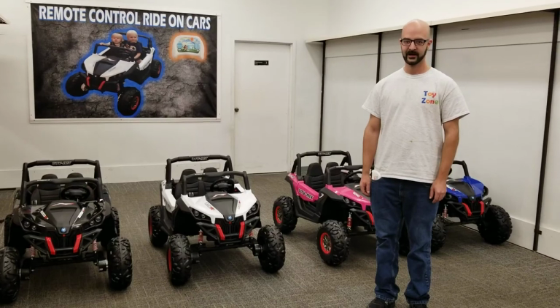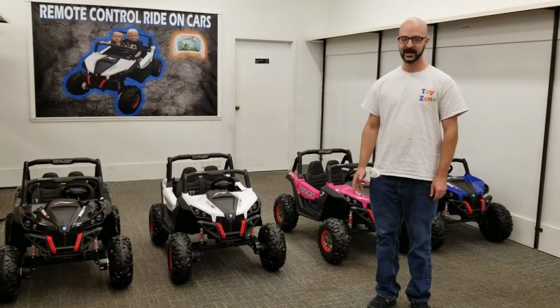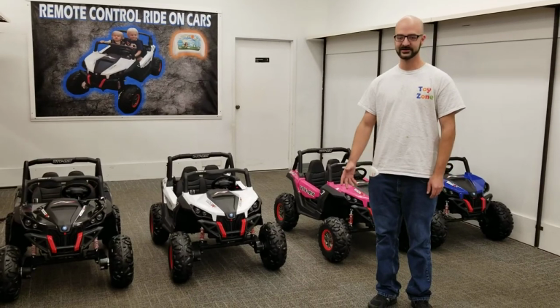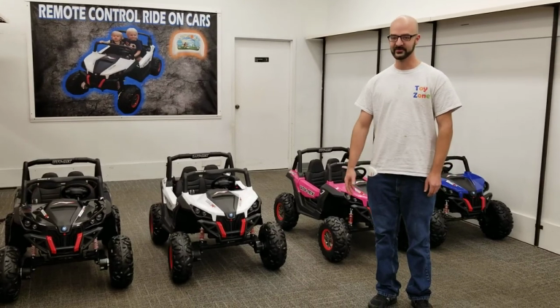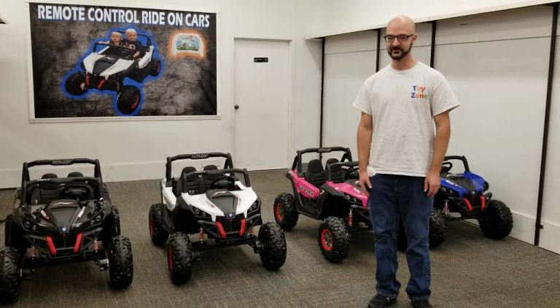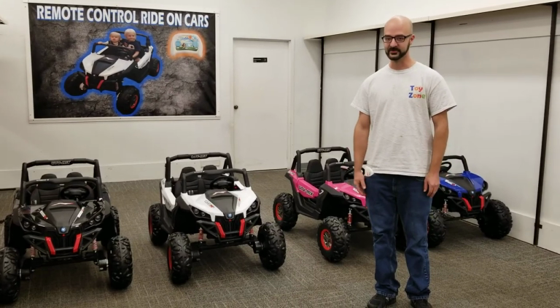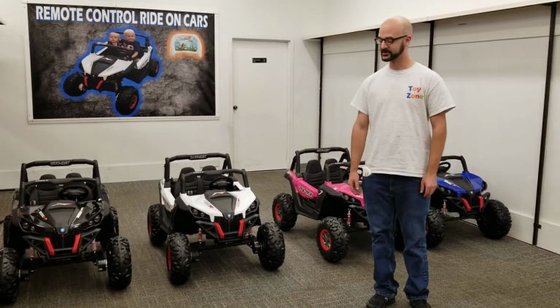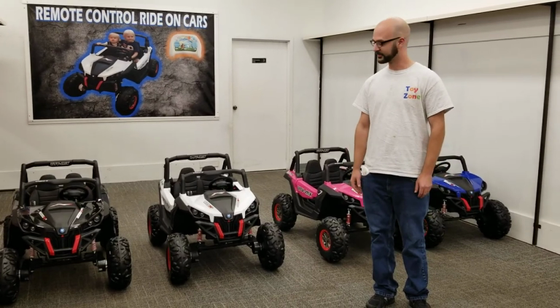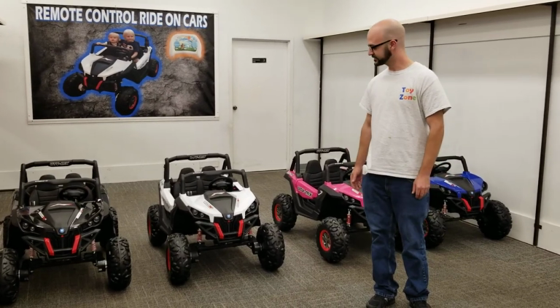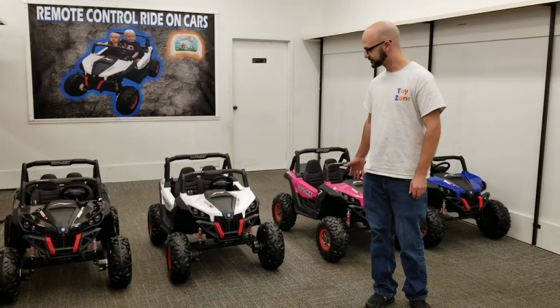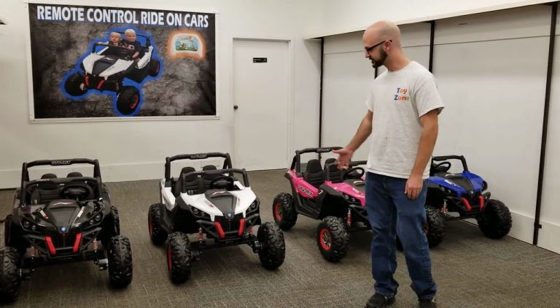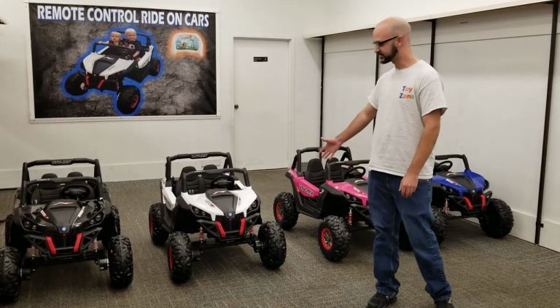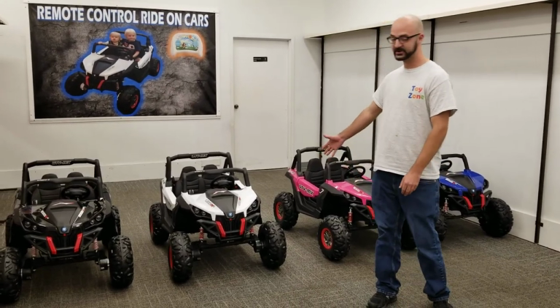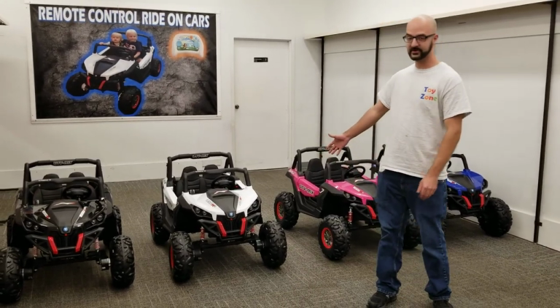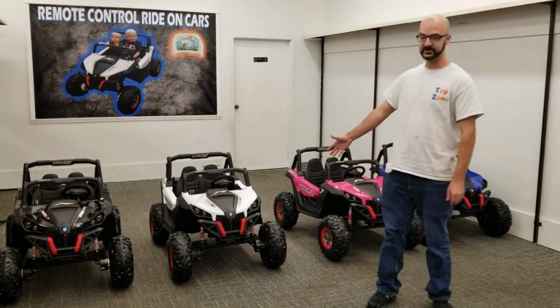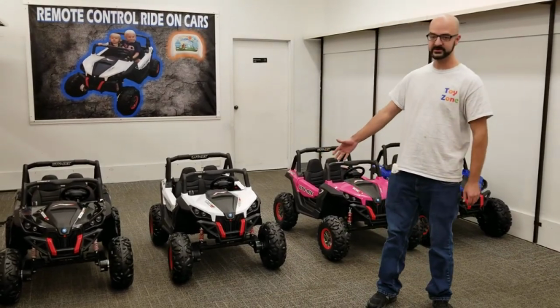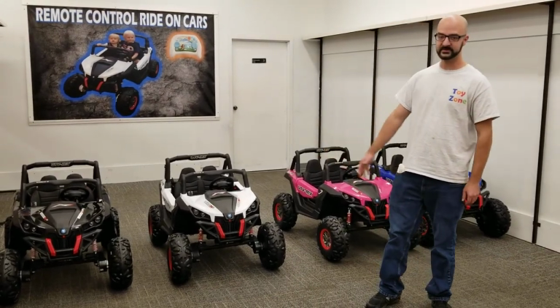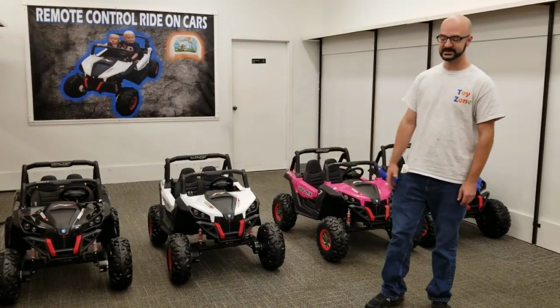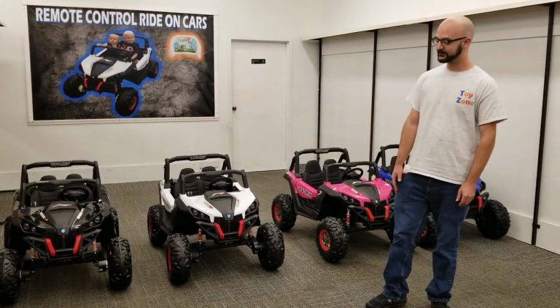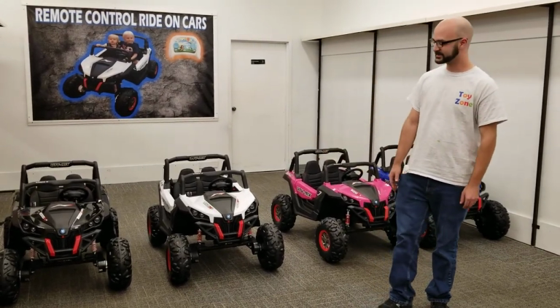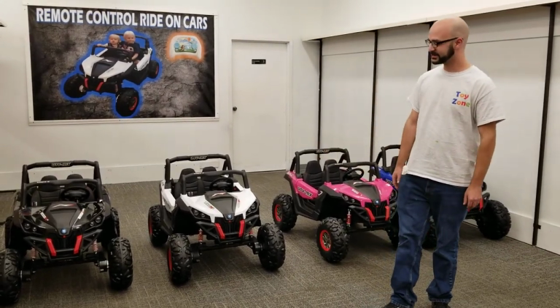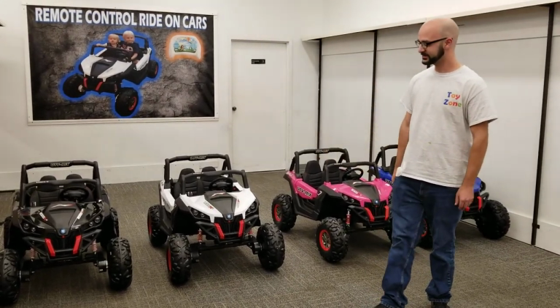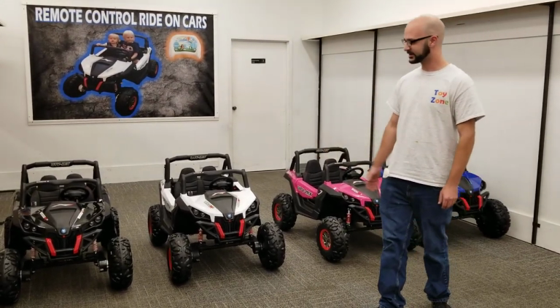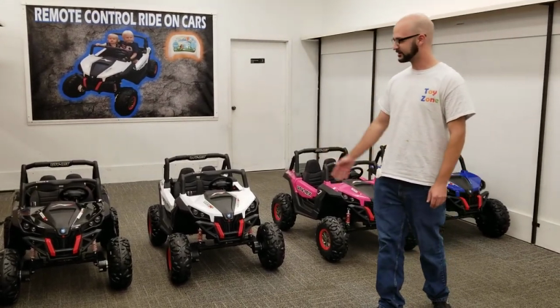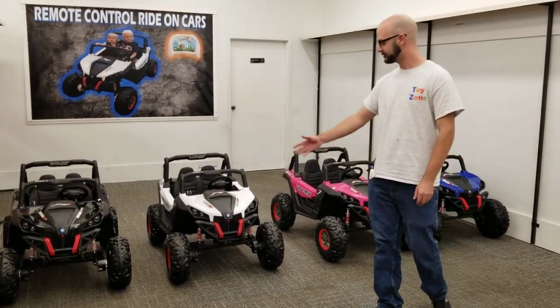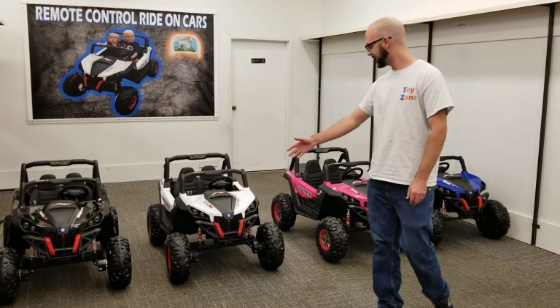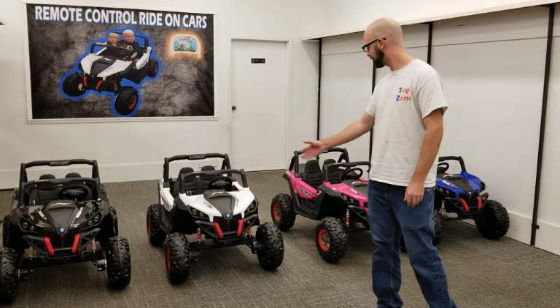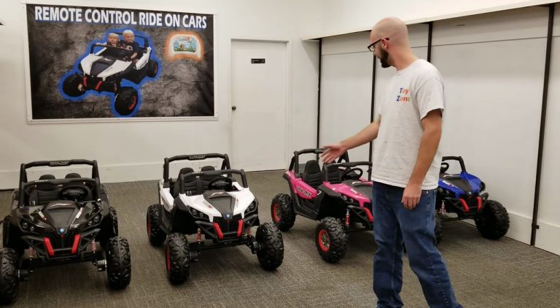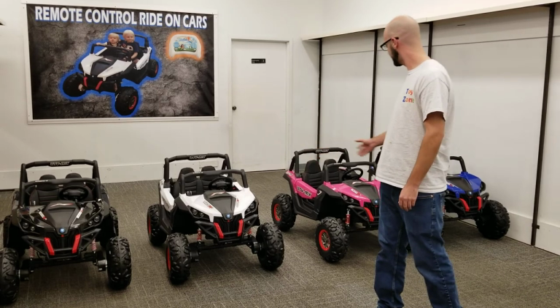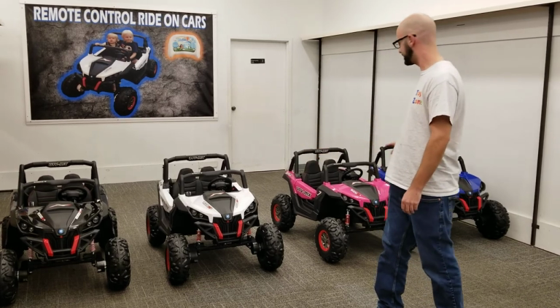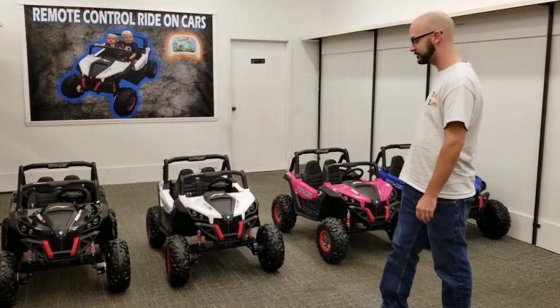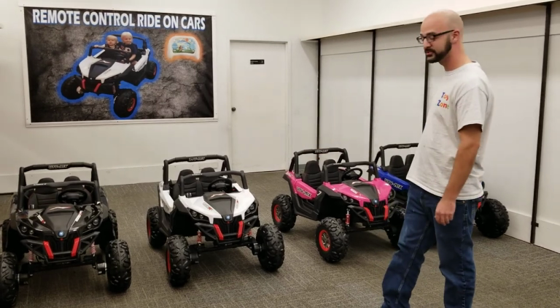Hi, this is William from Toy Zone. I just wanted to show y'all the UTV side-by-side. They come in black, white, pink, and blue.